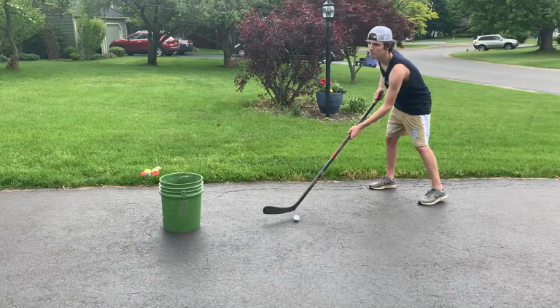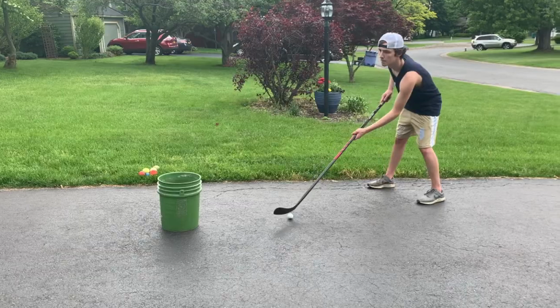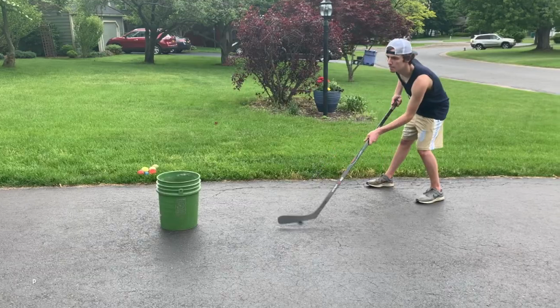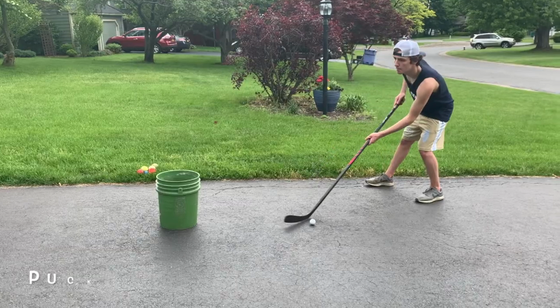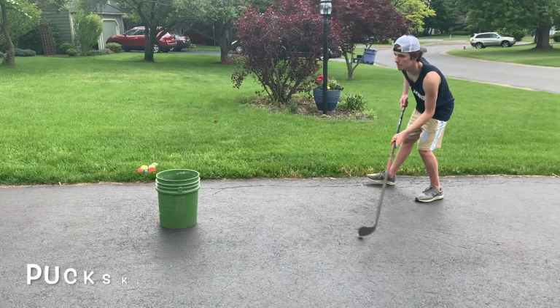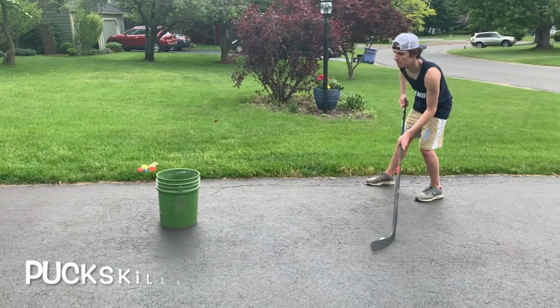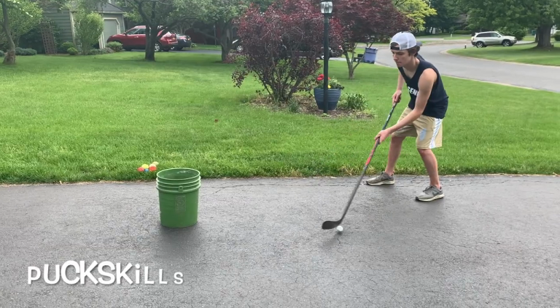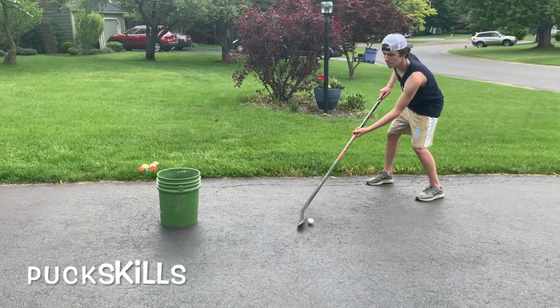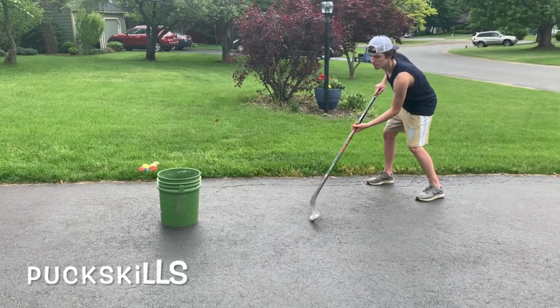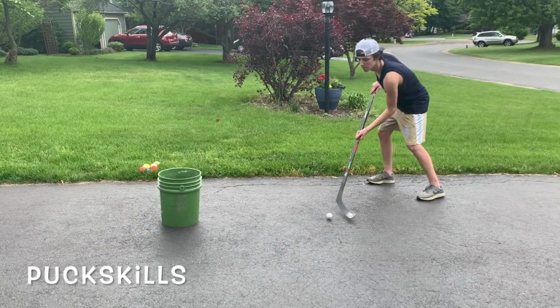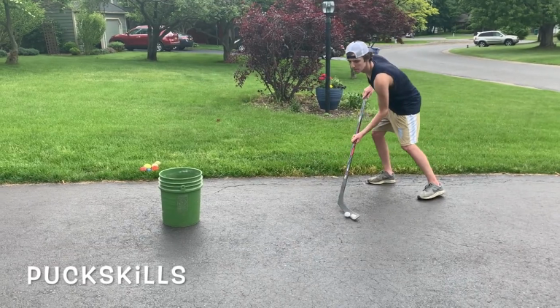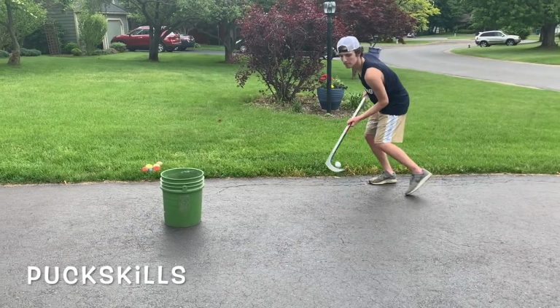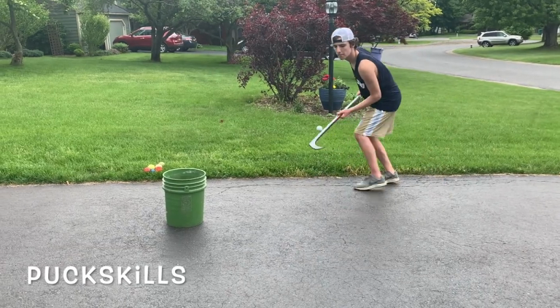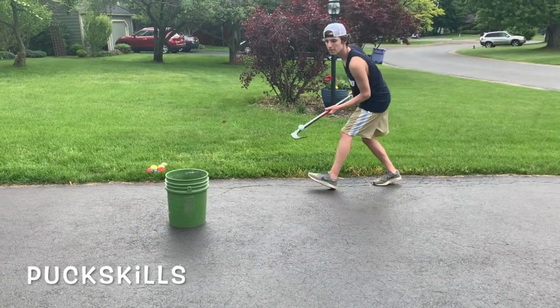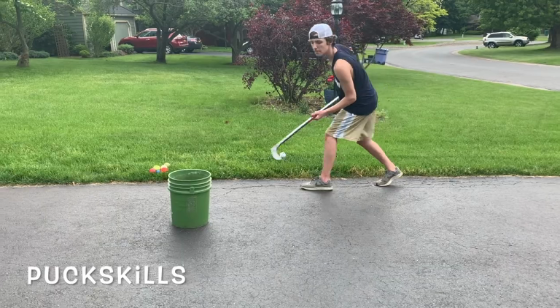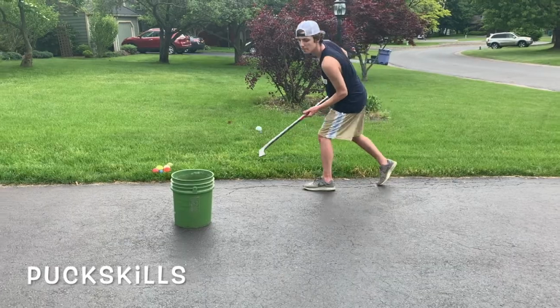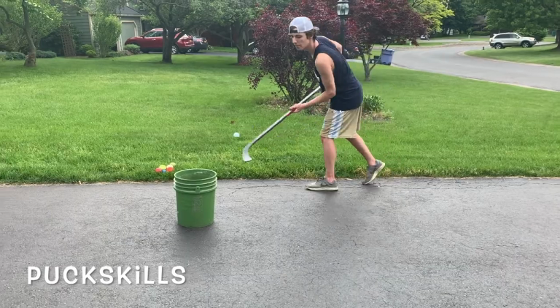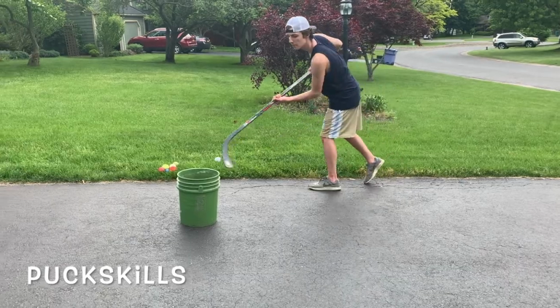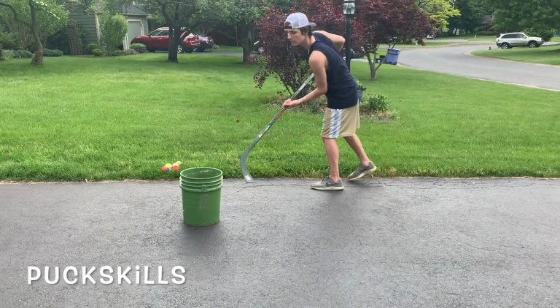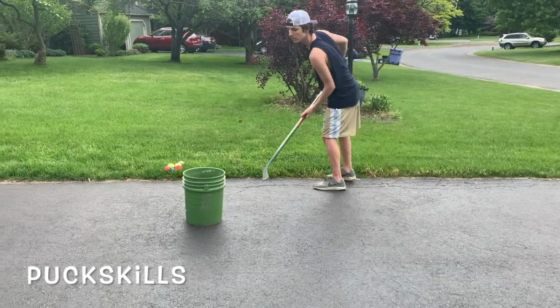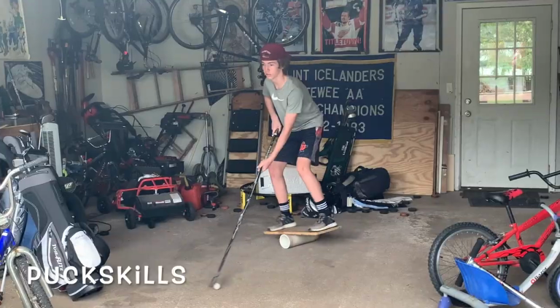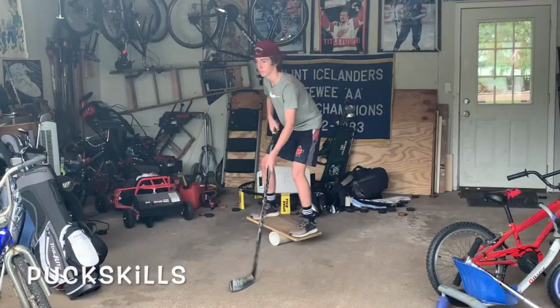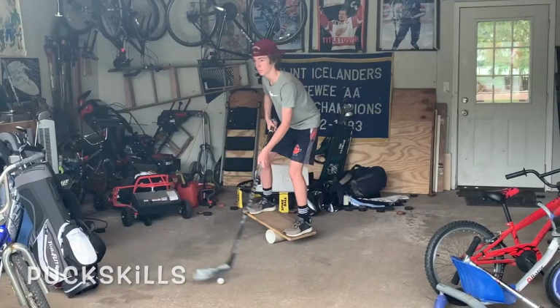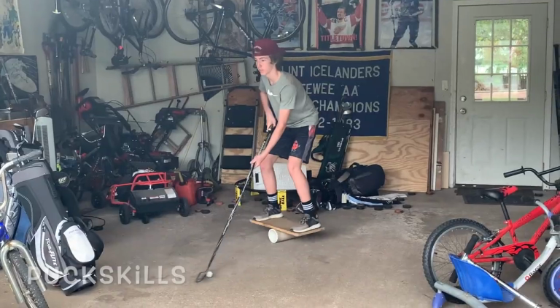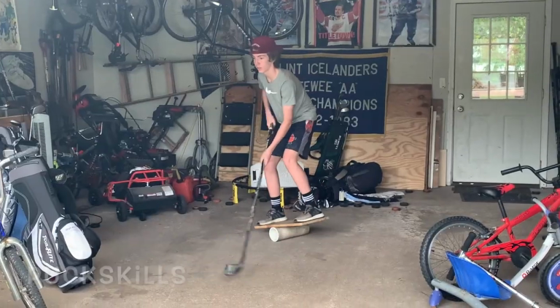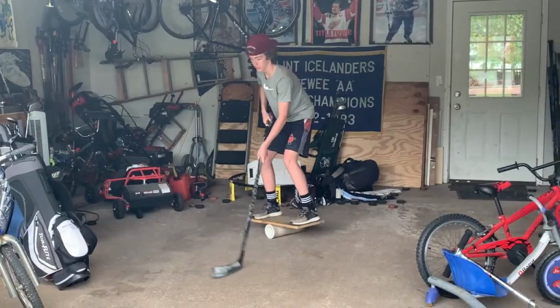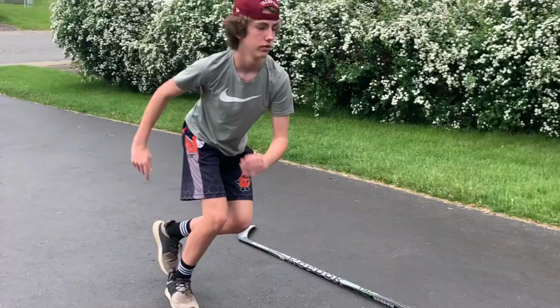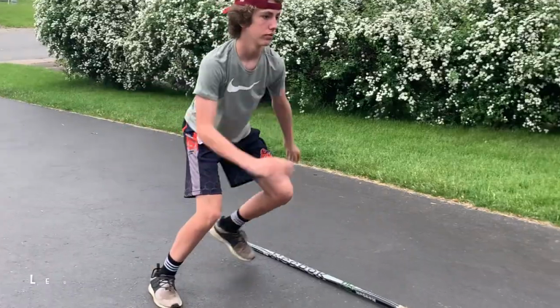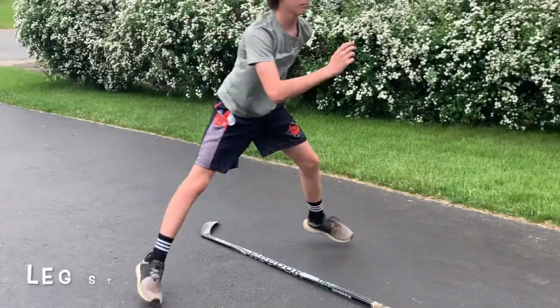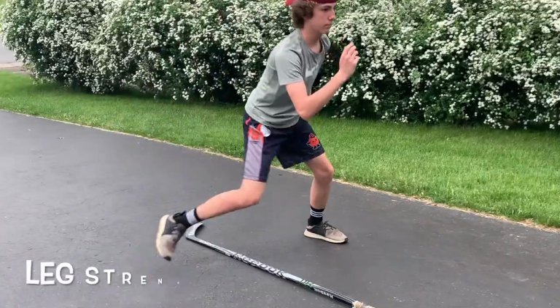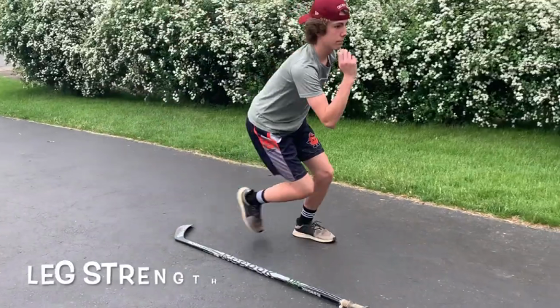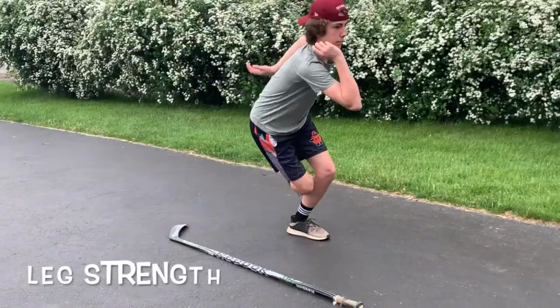Here are some simple exercises for puck skills, leg strength, and balance that you can do in your driveway or your garage.